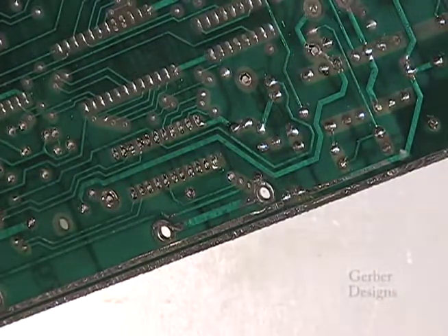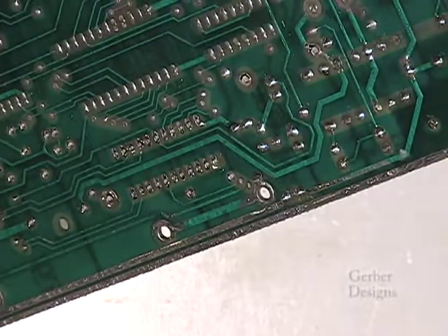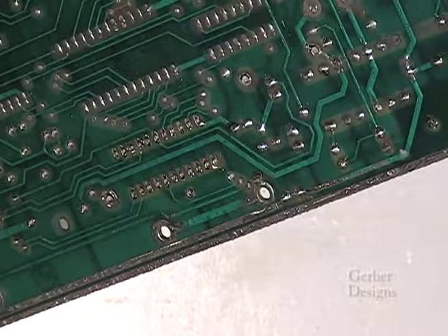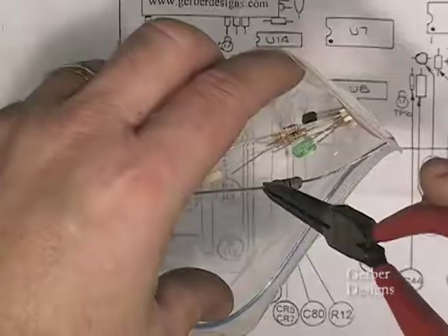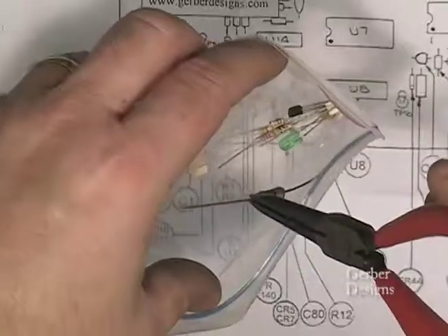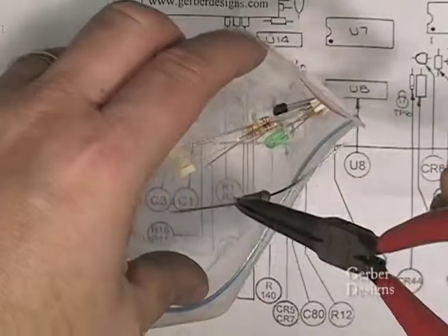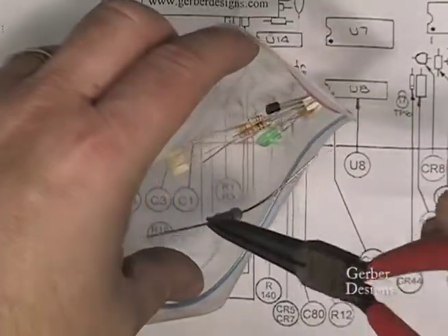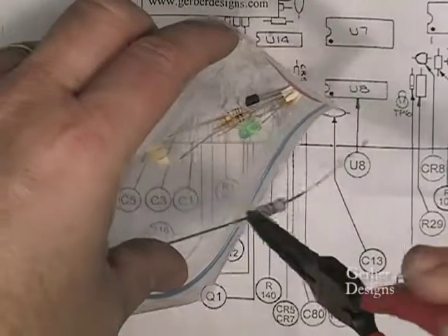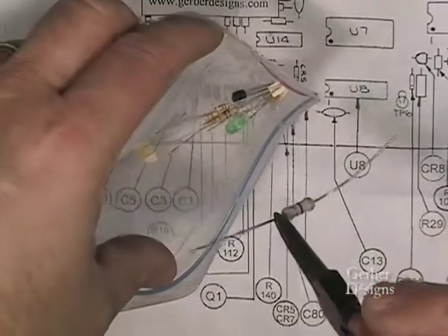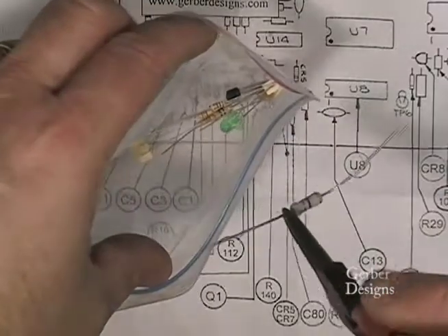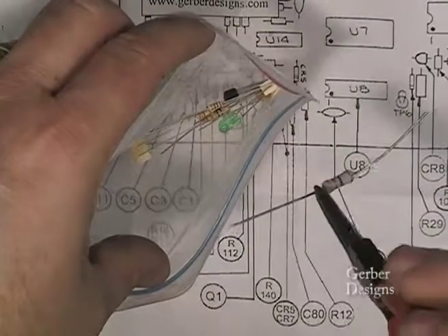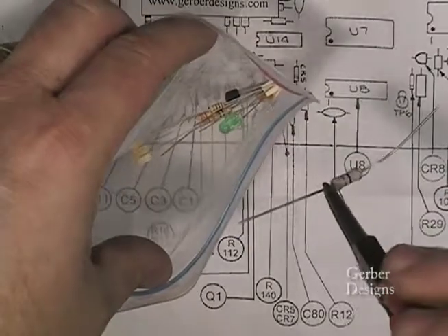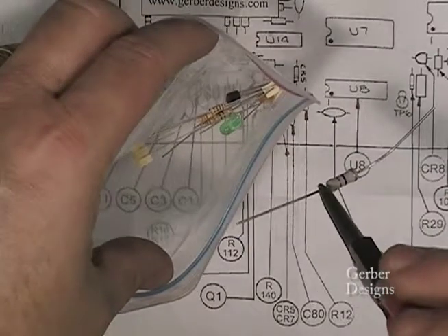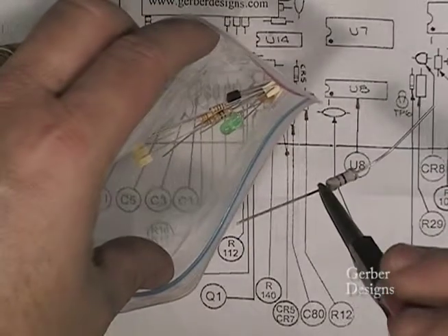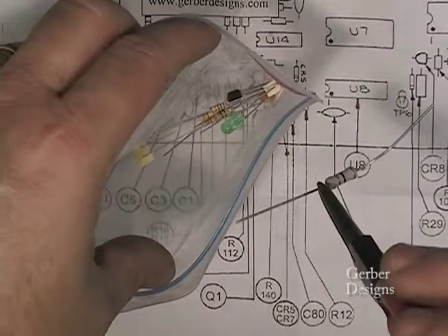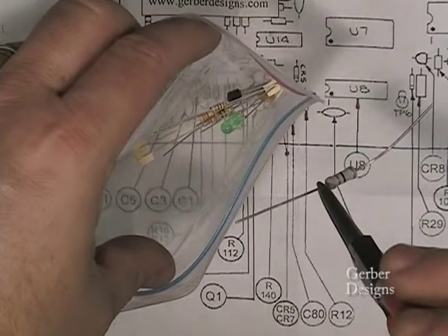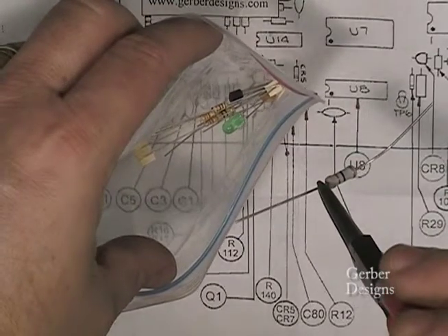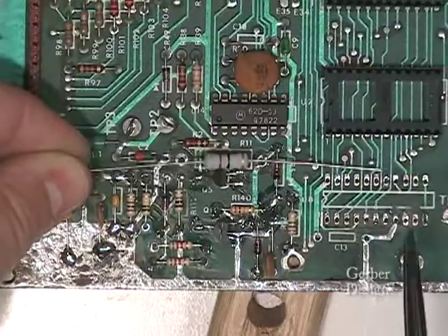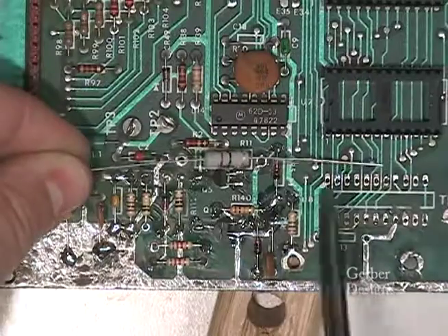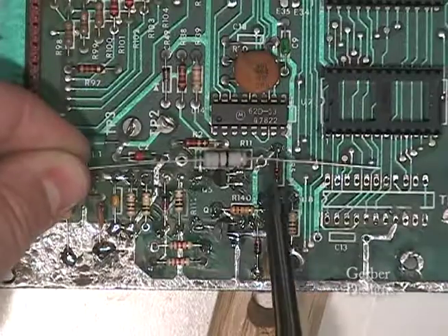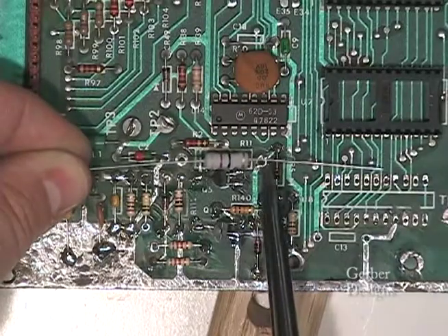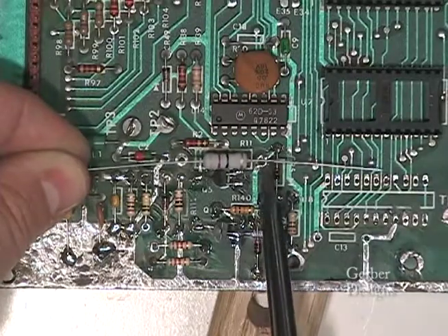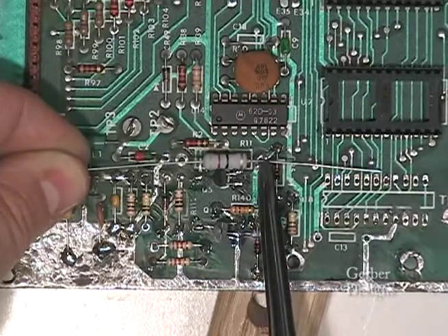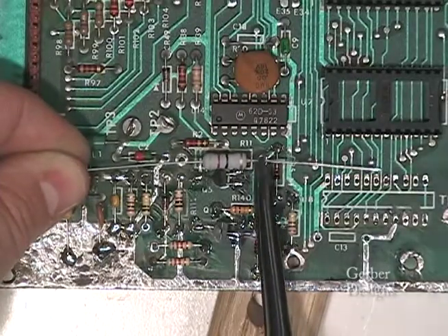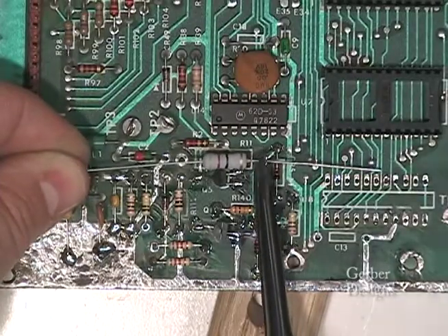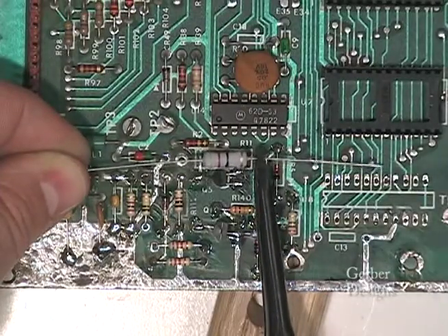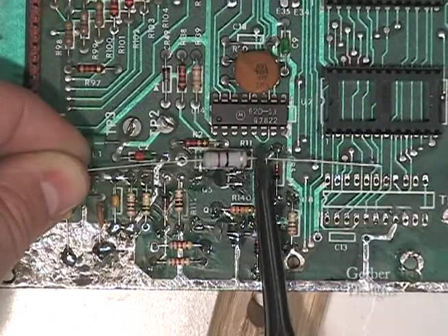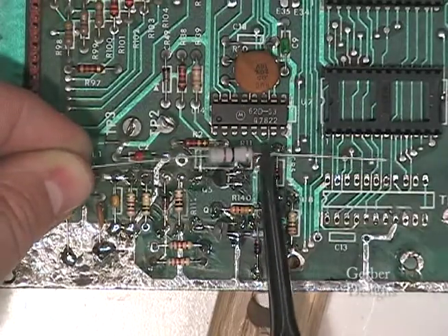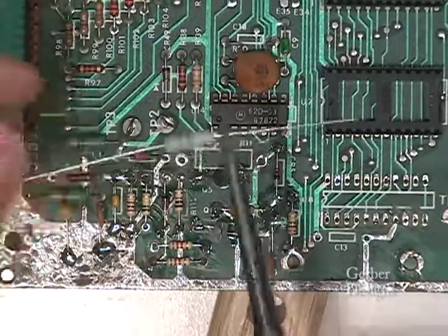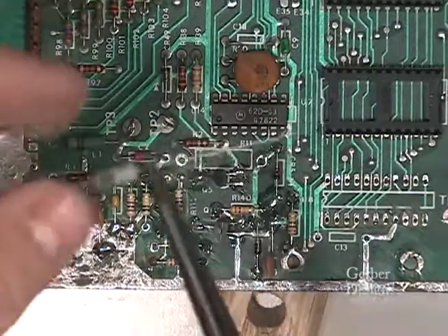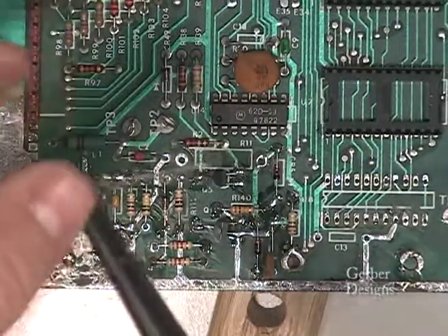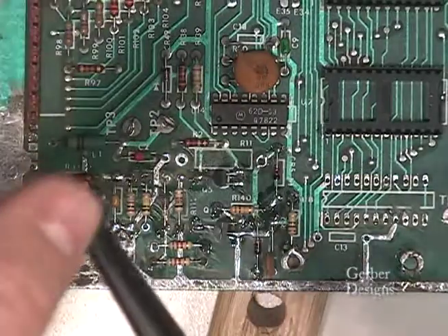This is R11. Bend the leads by hand, then solder.